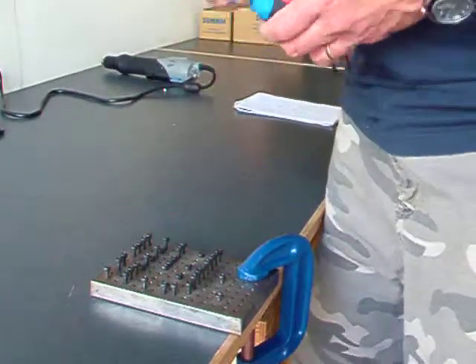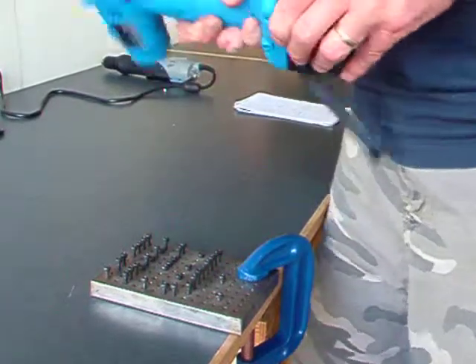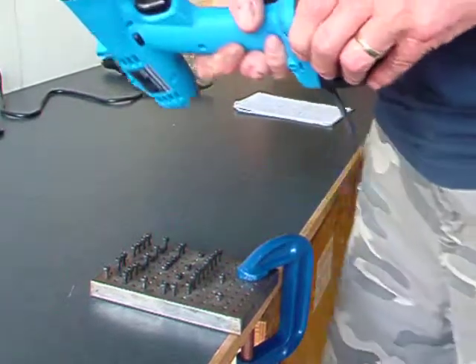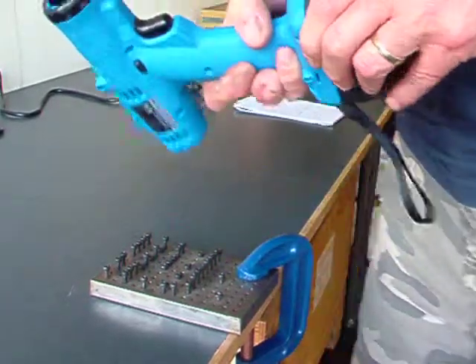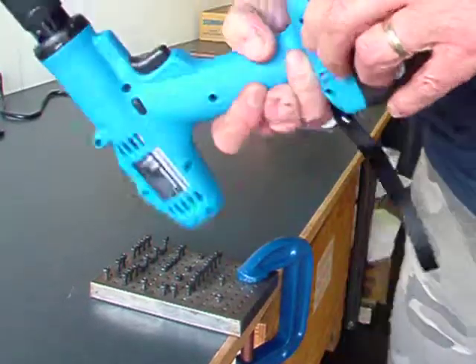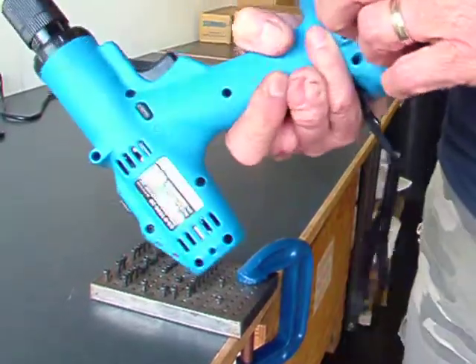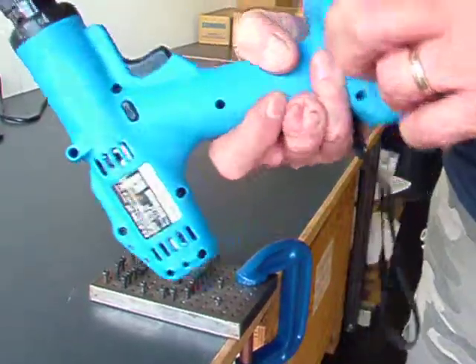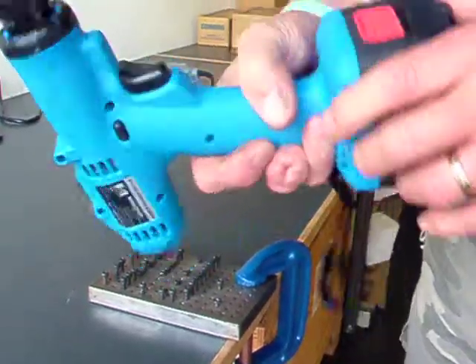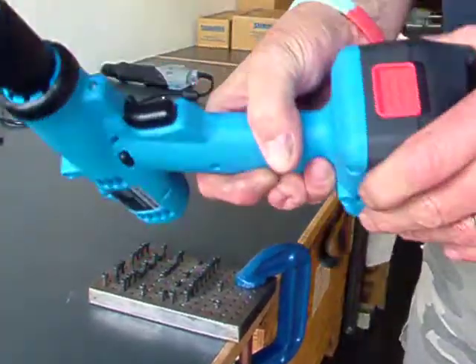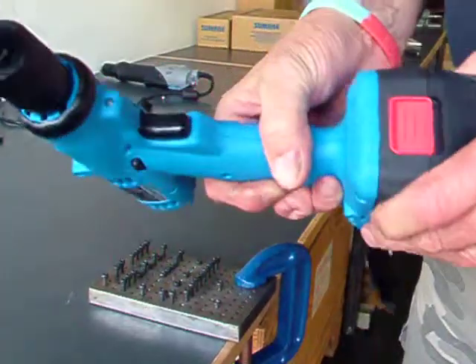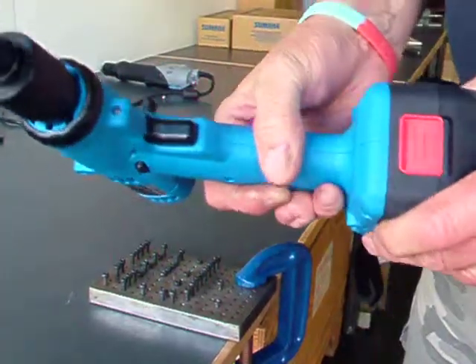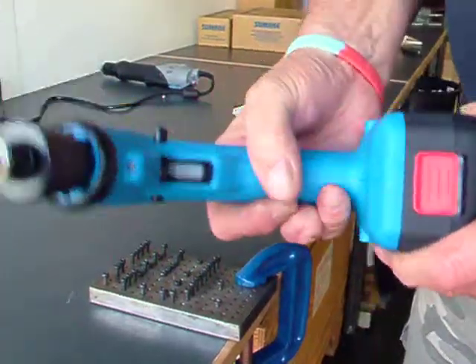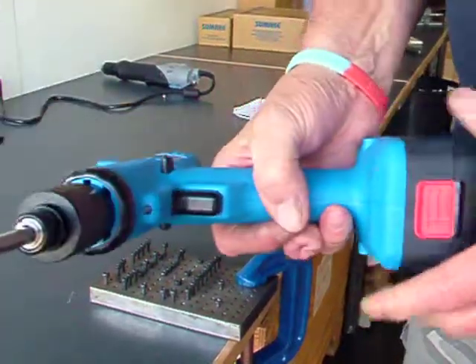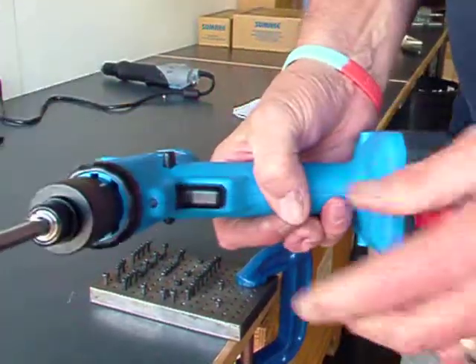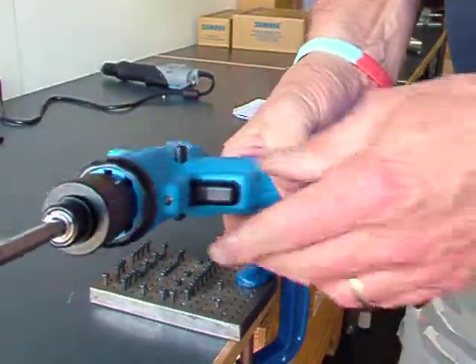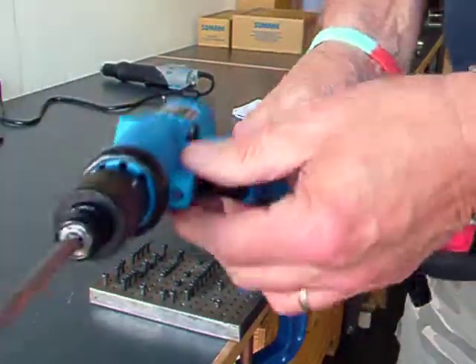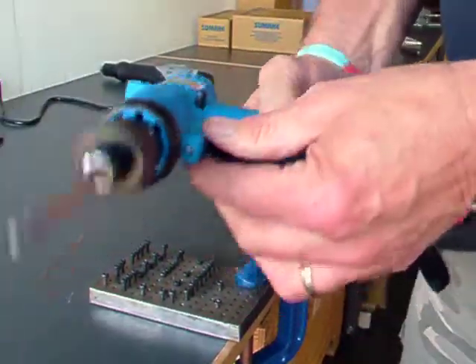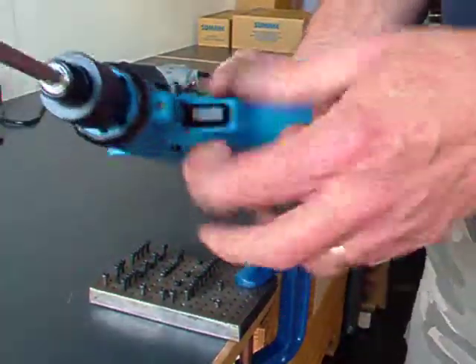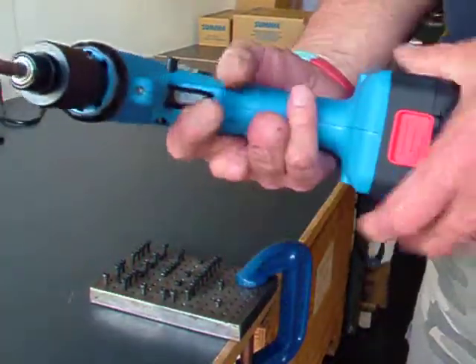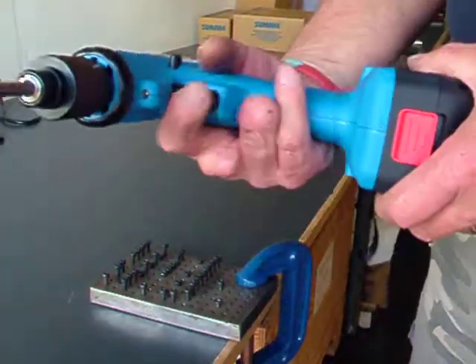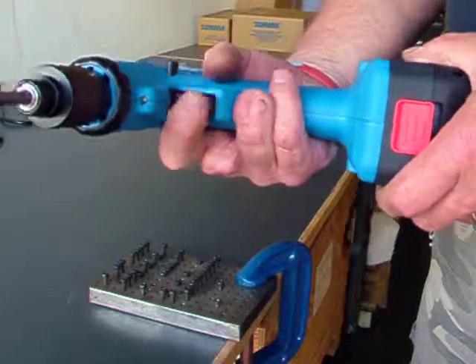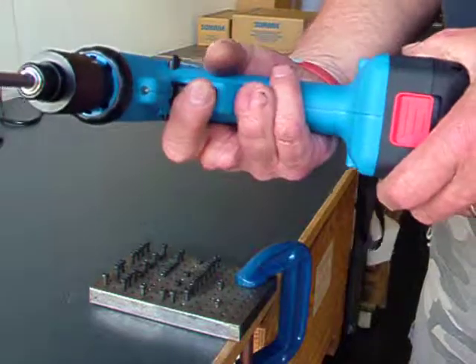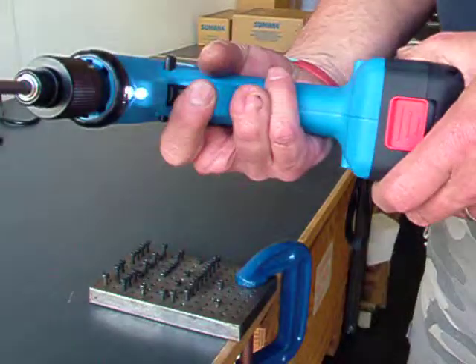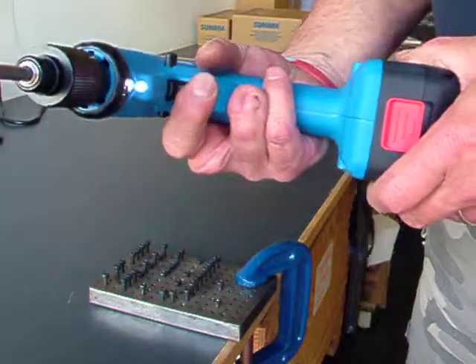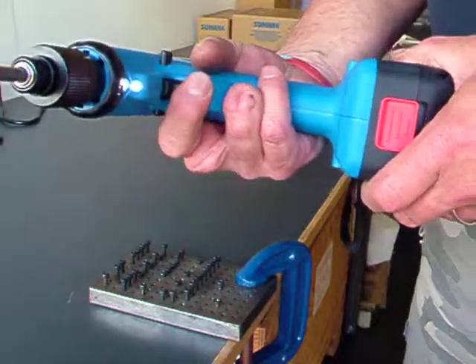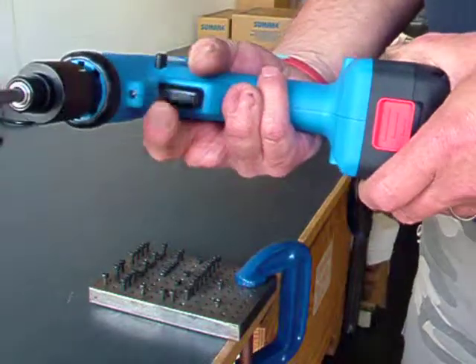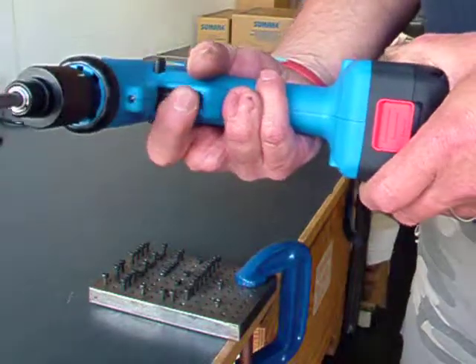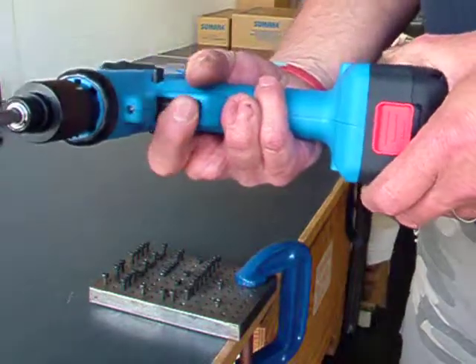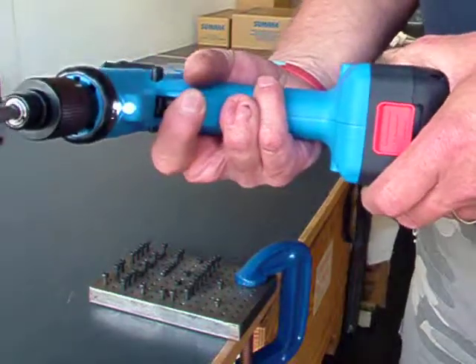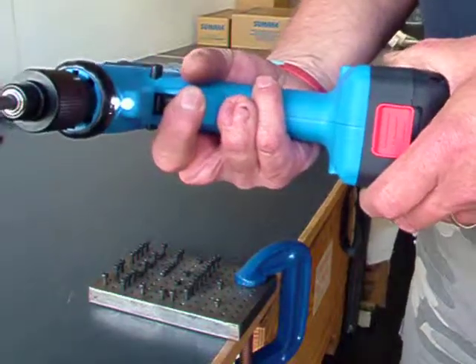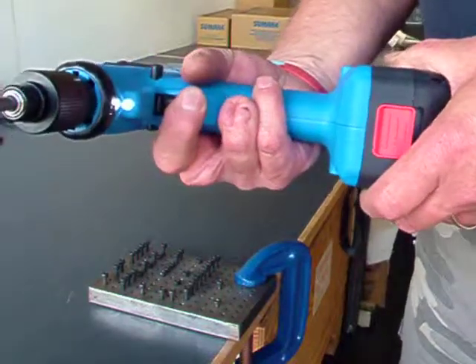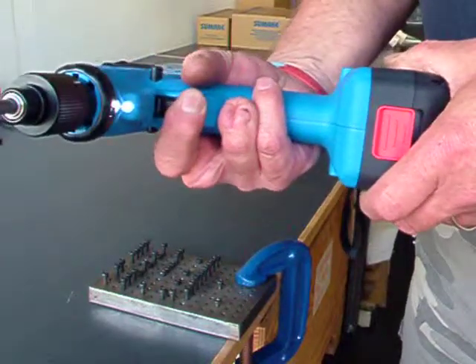The screwdriver also incorporates a working light for use in enclosed spaces.